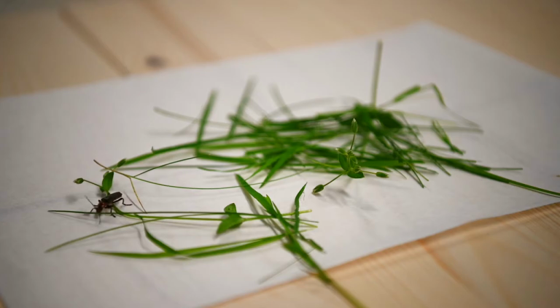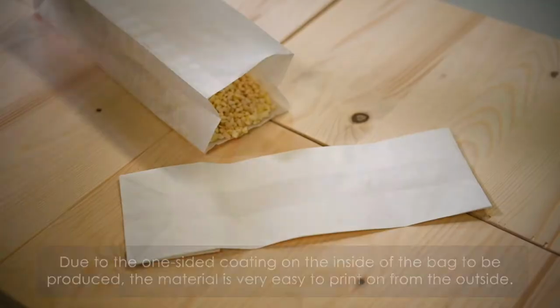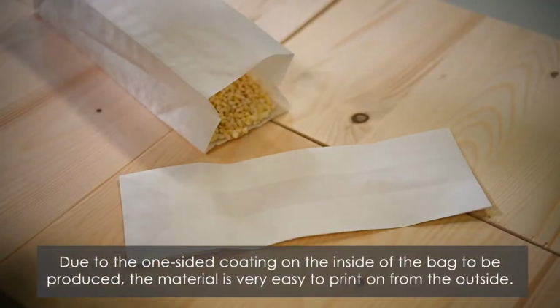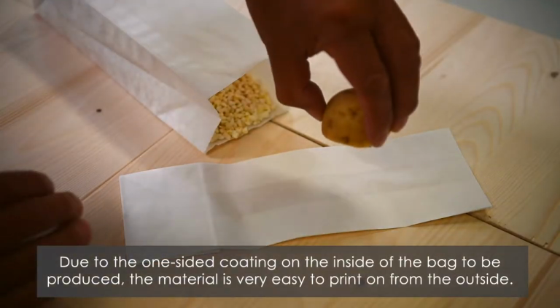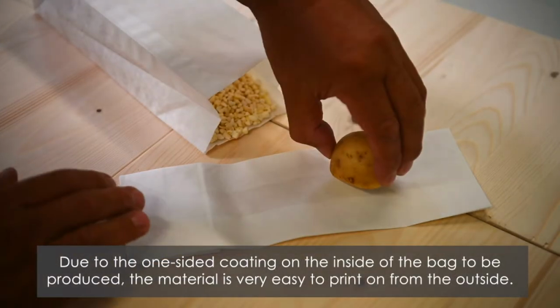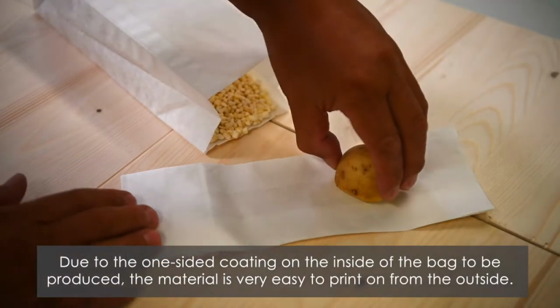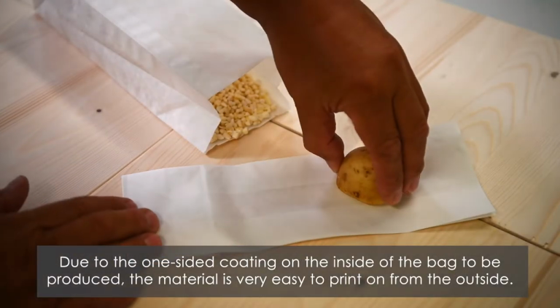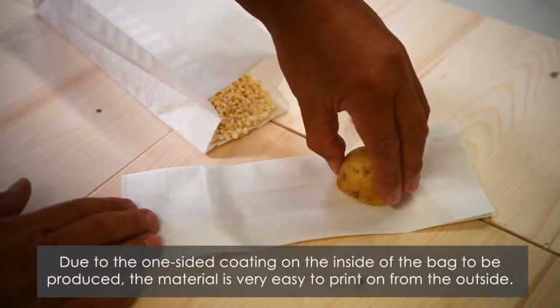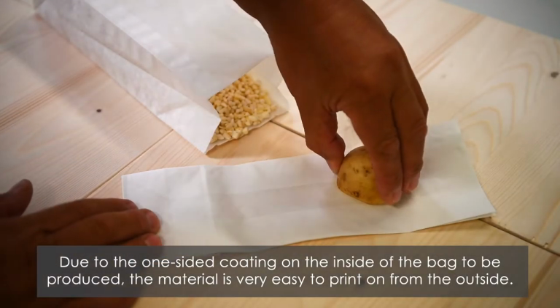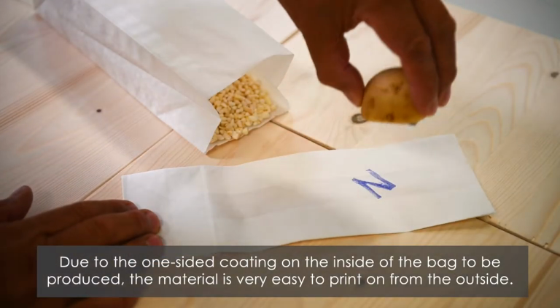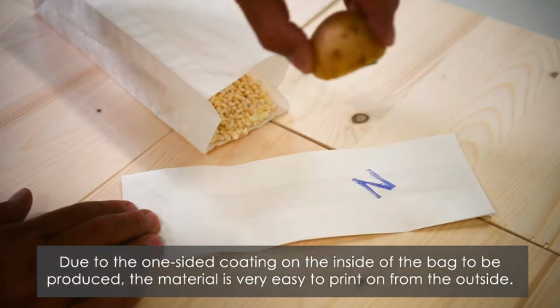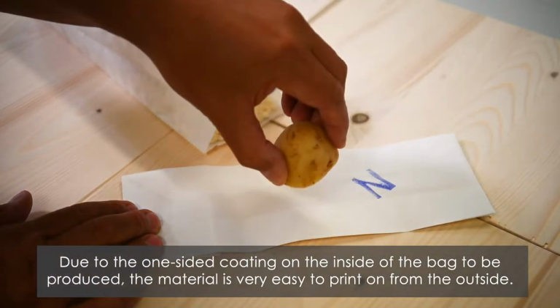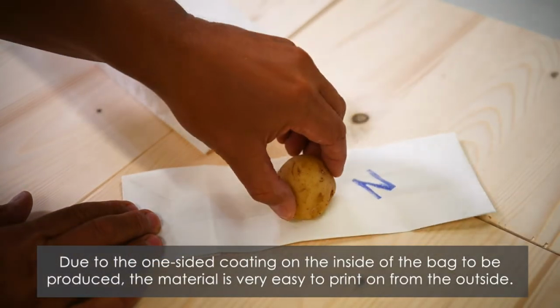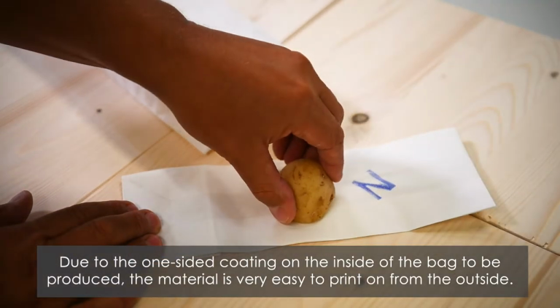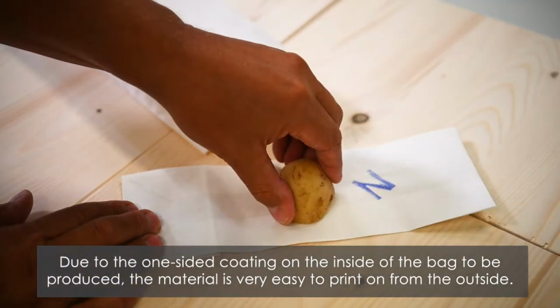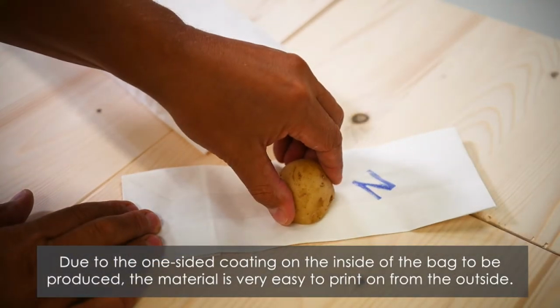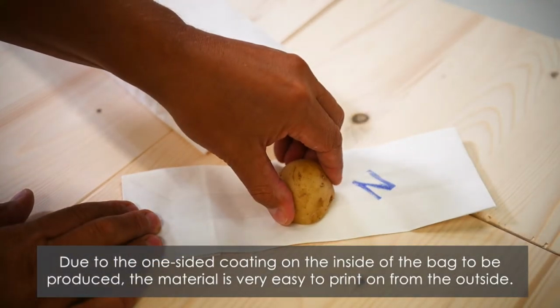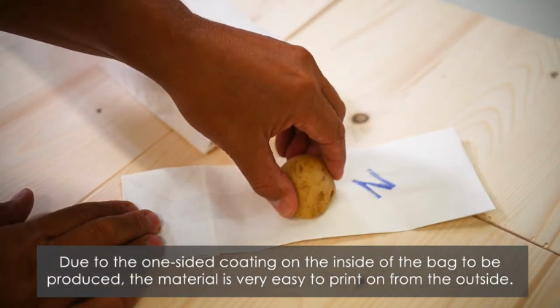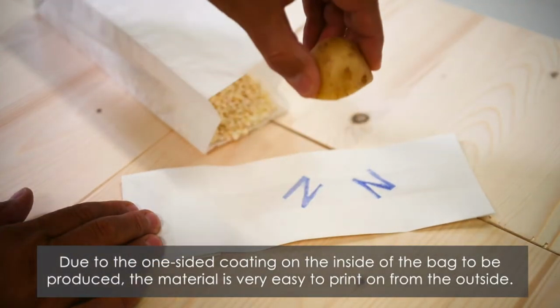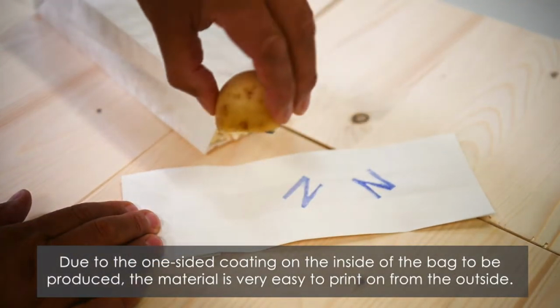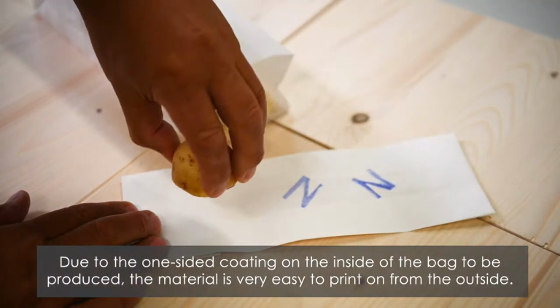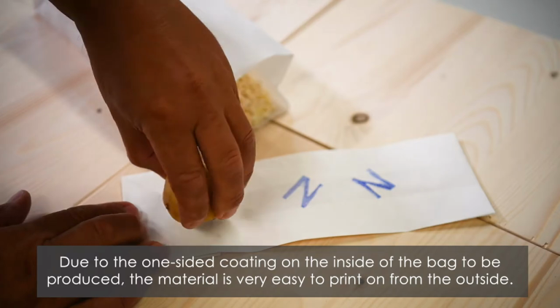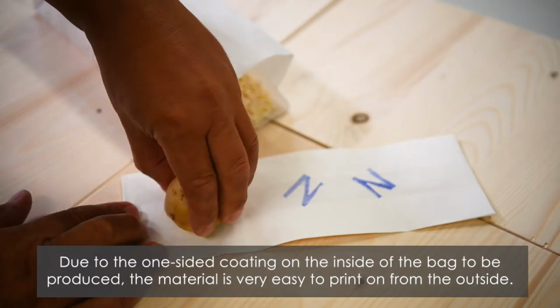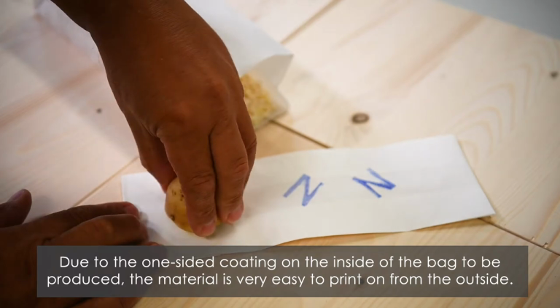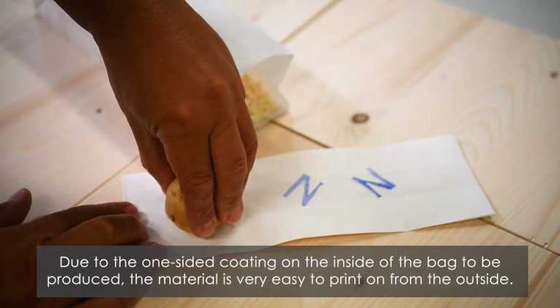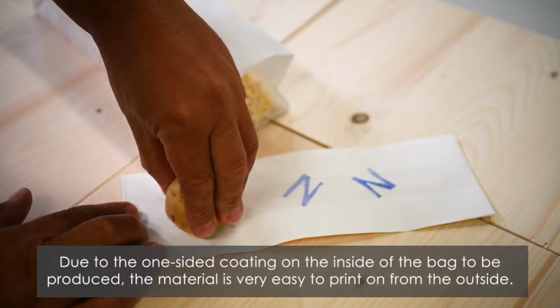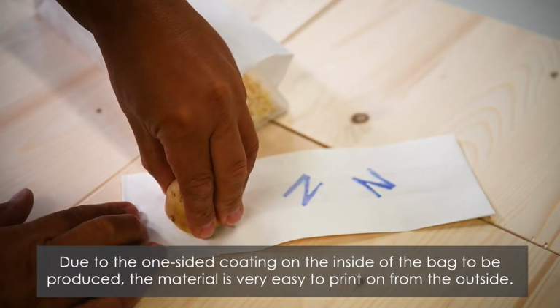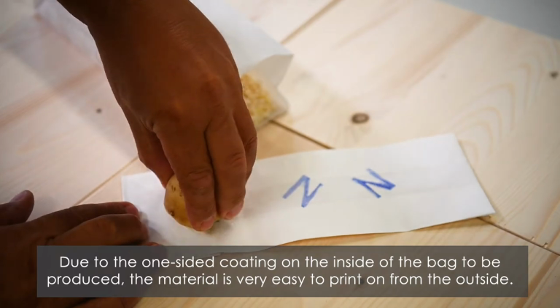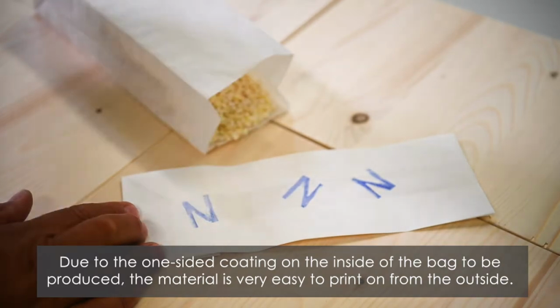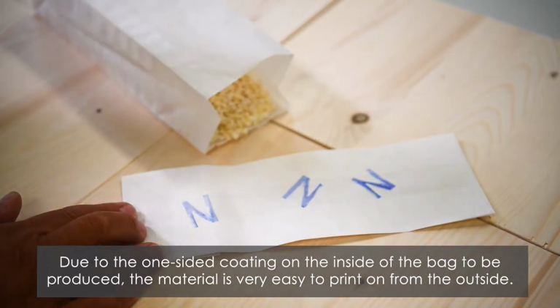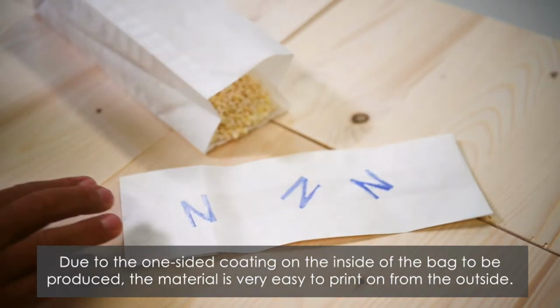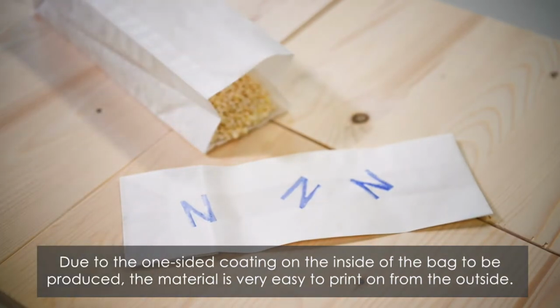Due to the one-sided coating on the inside of the bag to be produced, the material is very easy to print on from the outside.